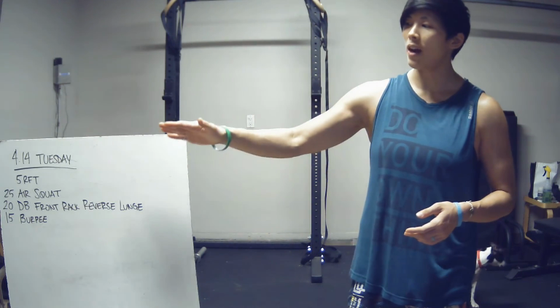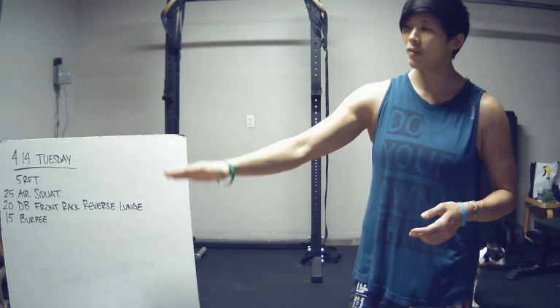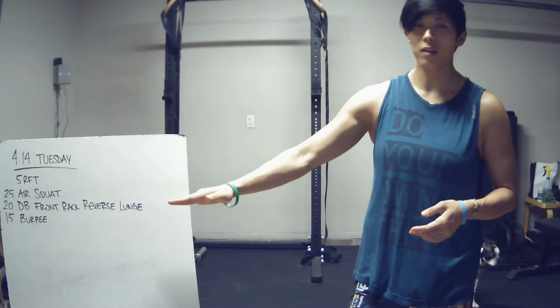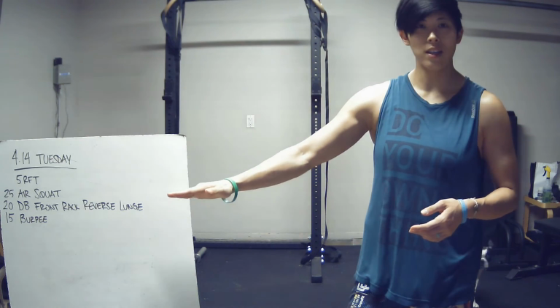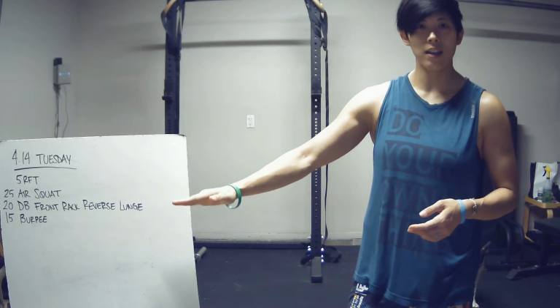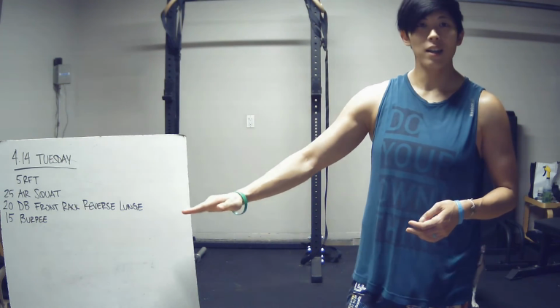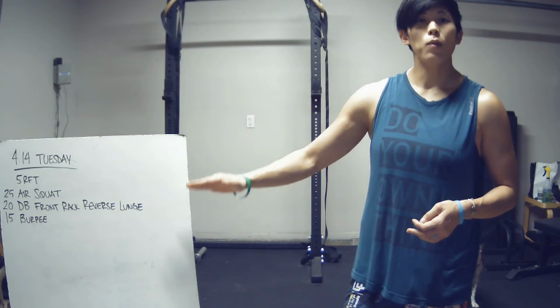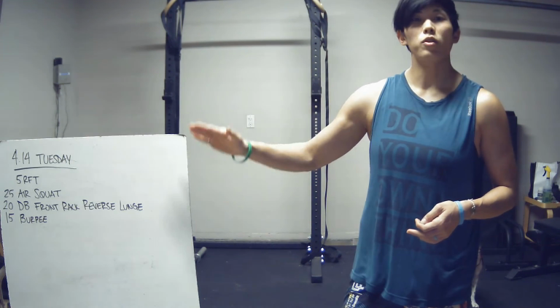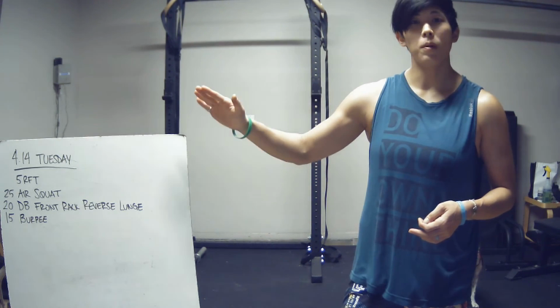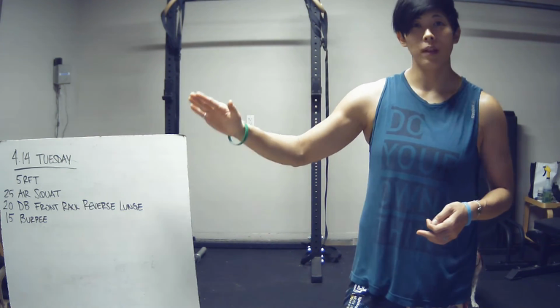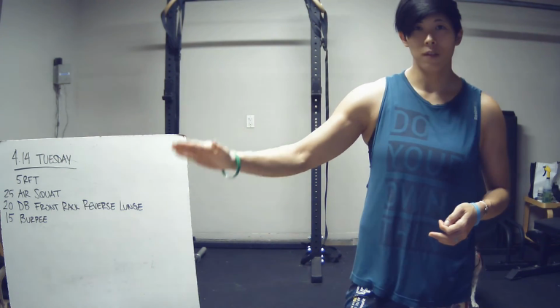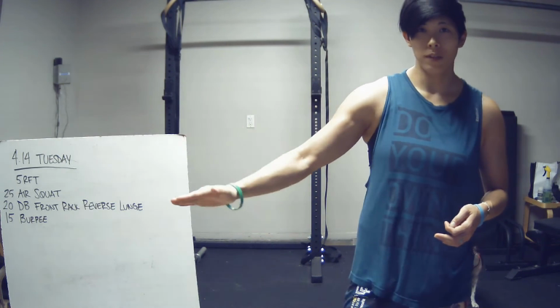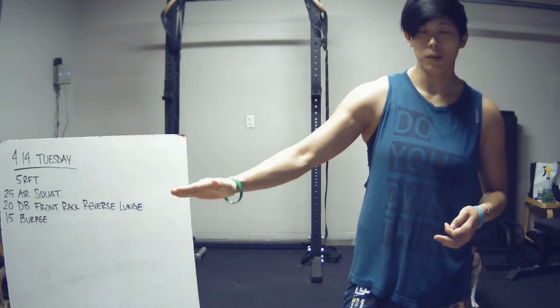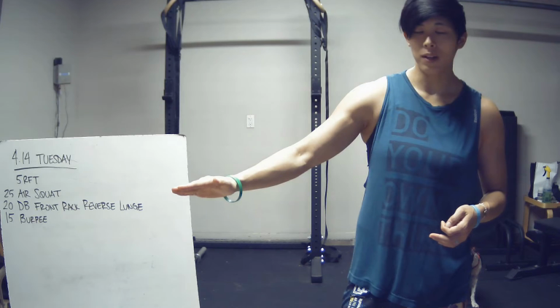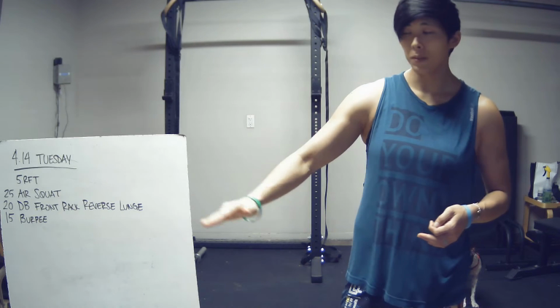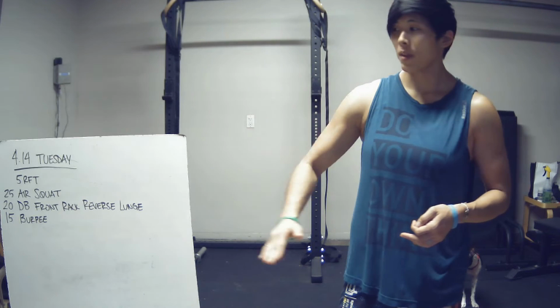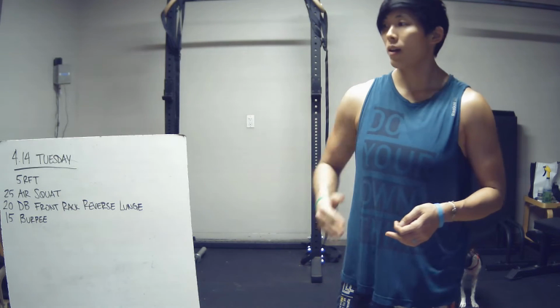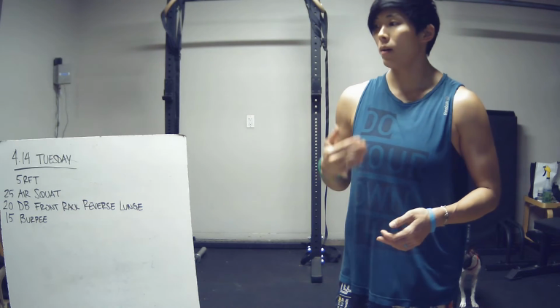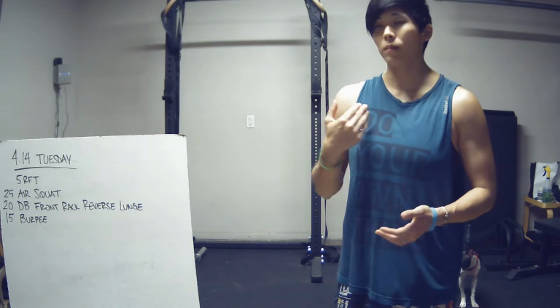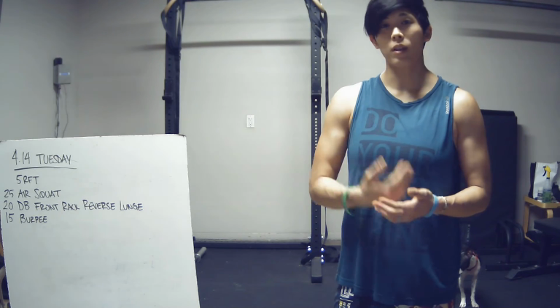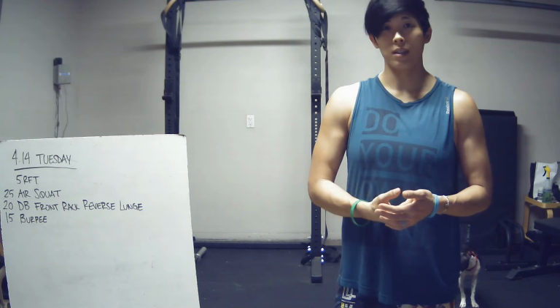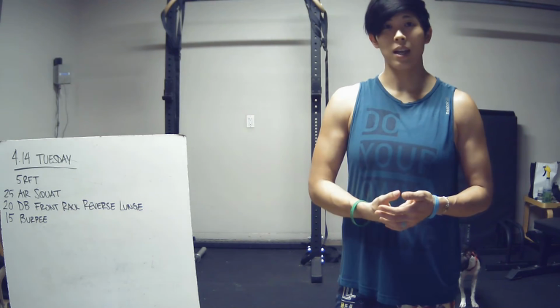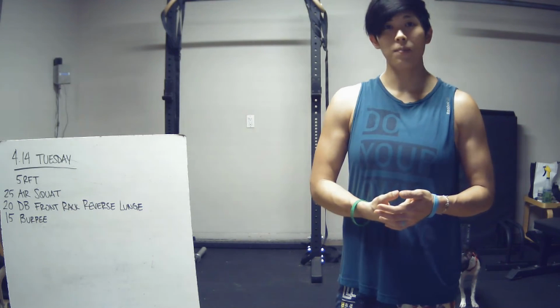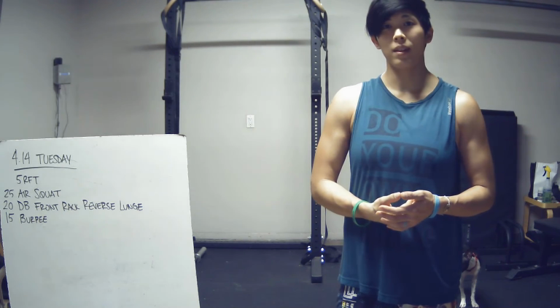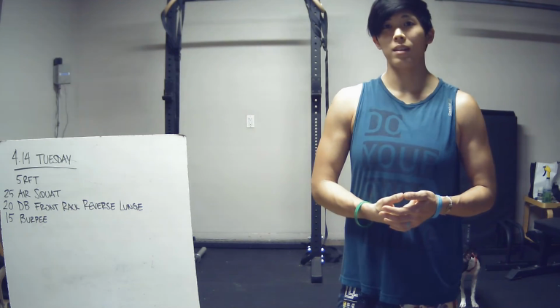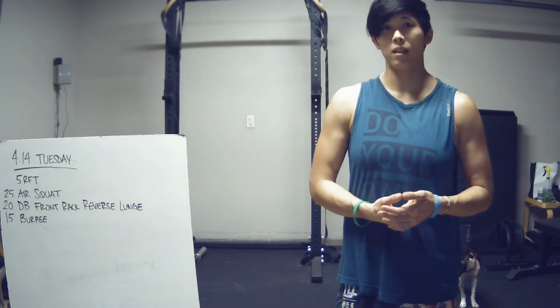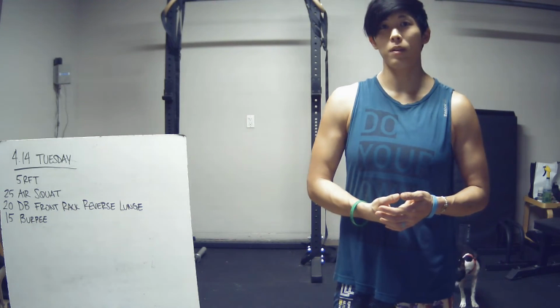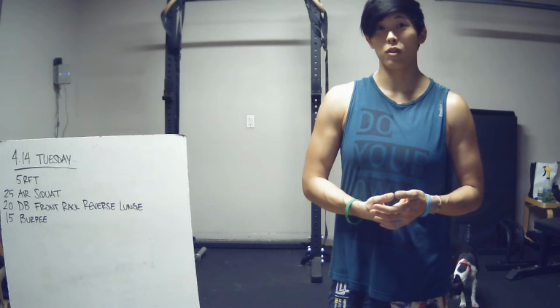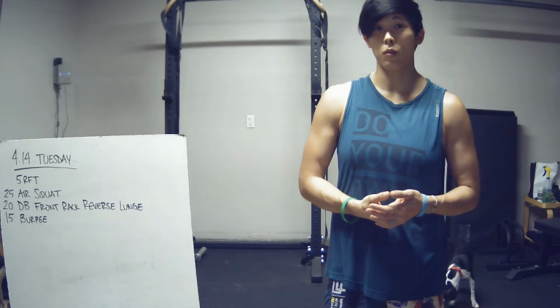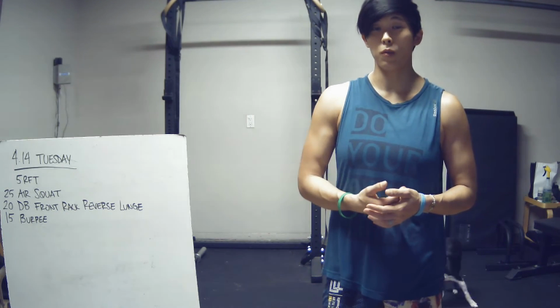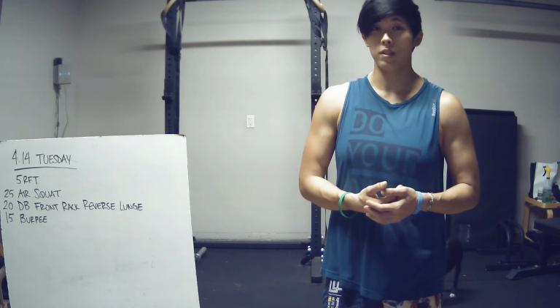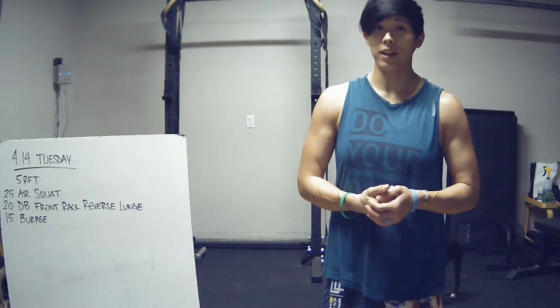Five rounds of that. Once you complete your fifth round, look at the time, and that's going to be your score for today.